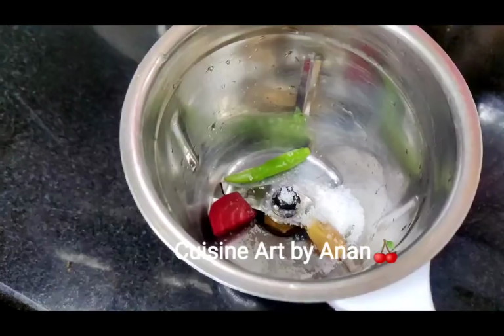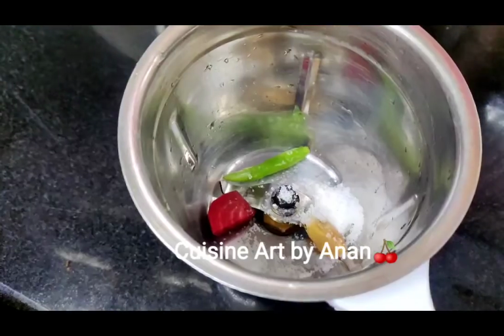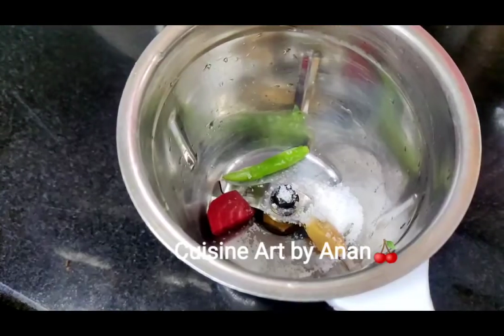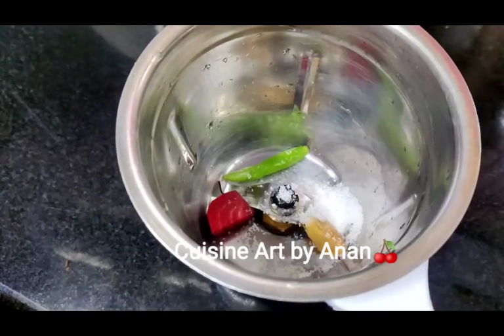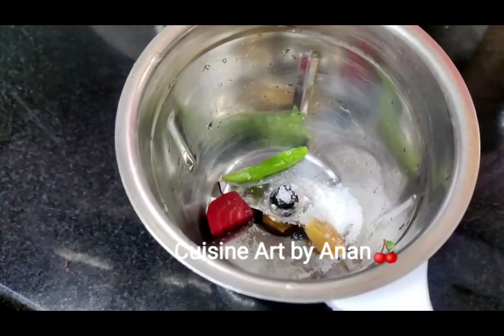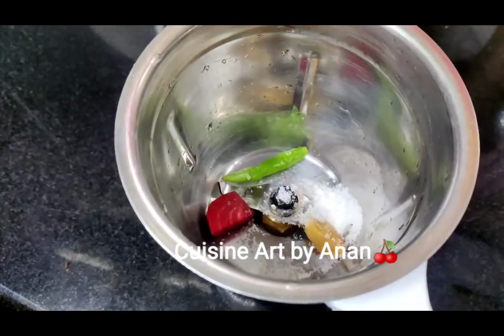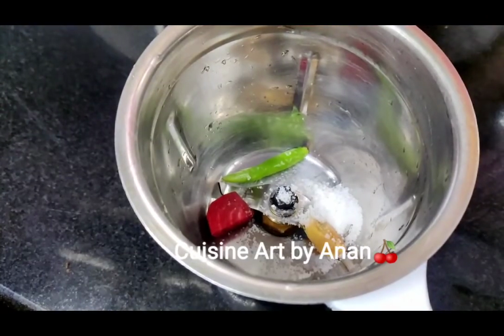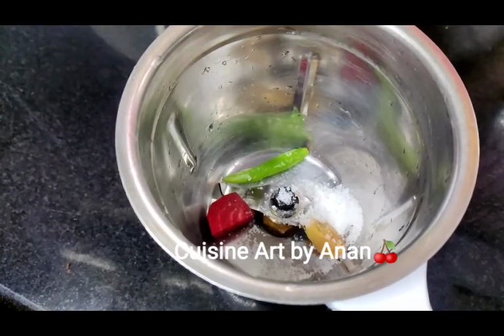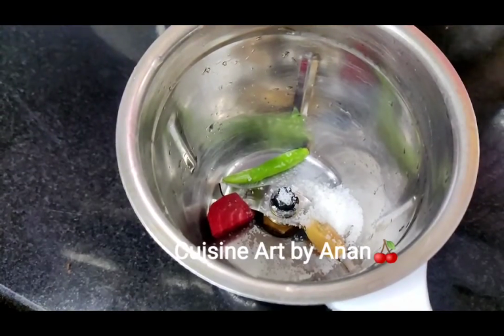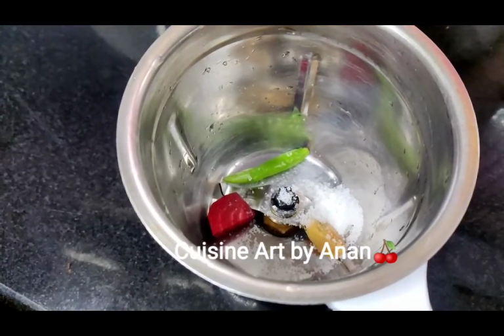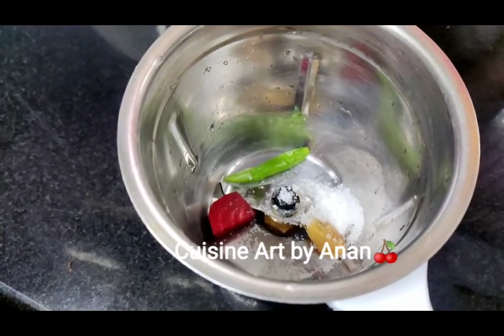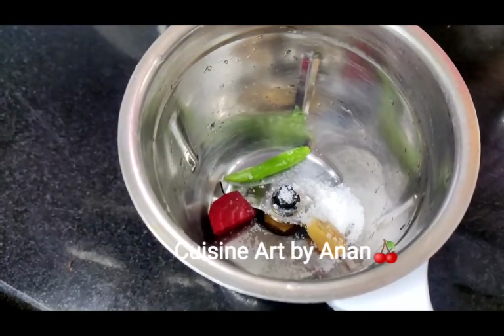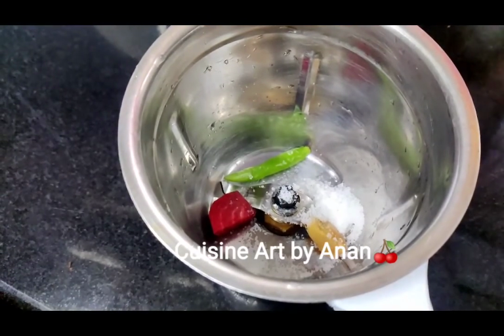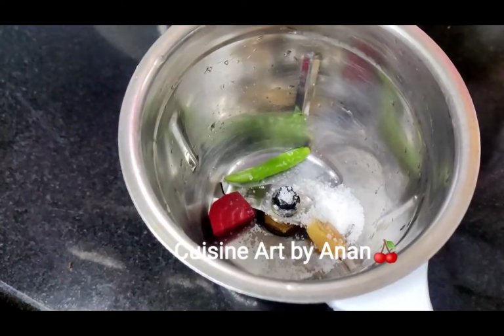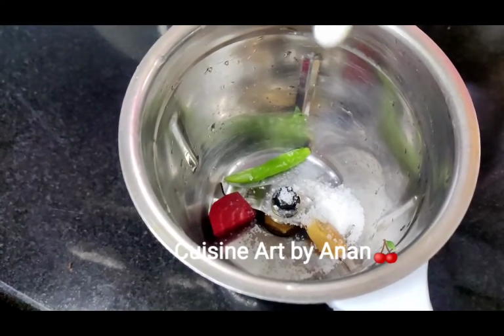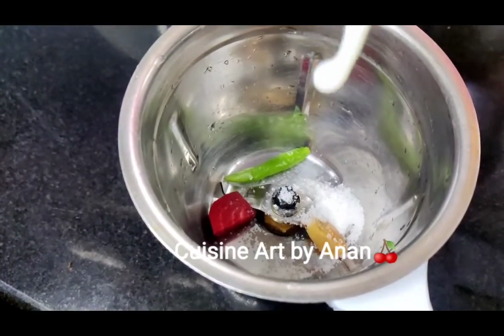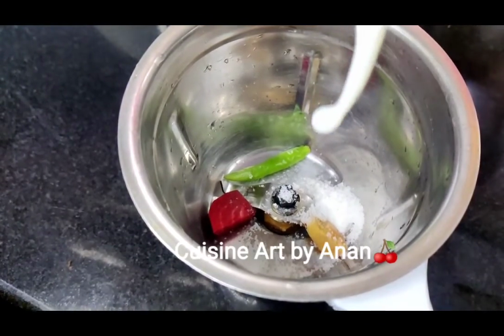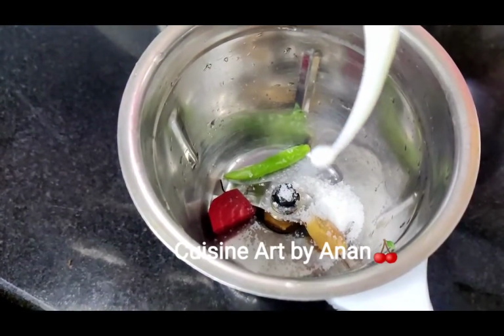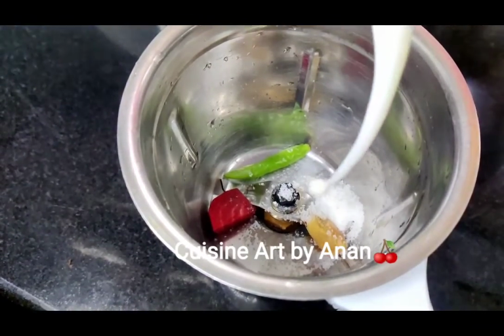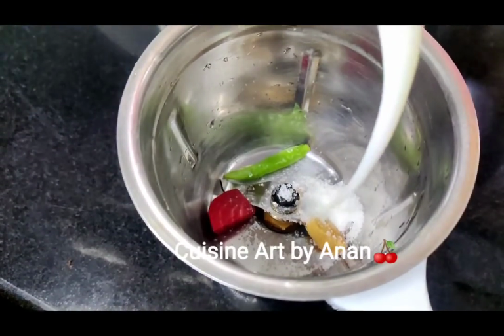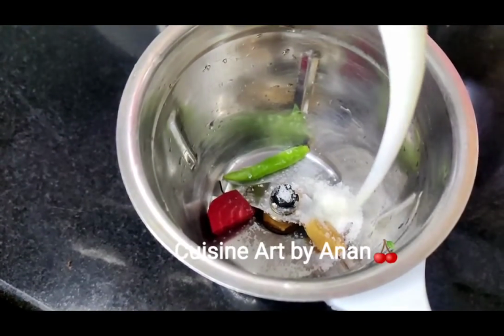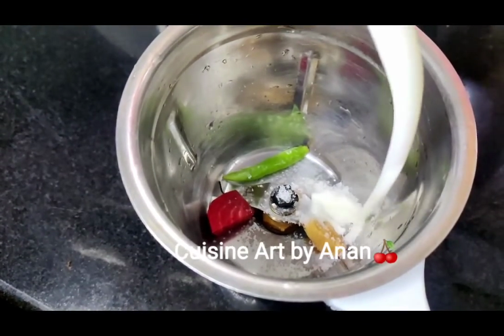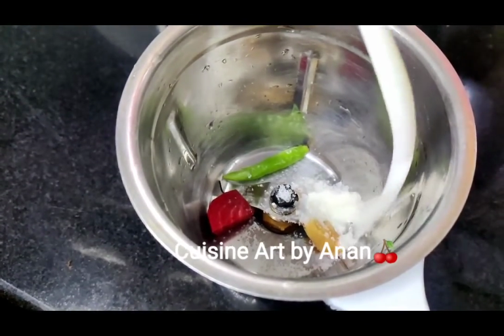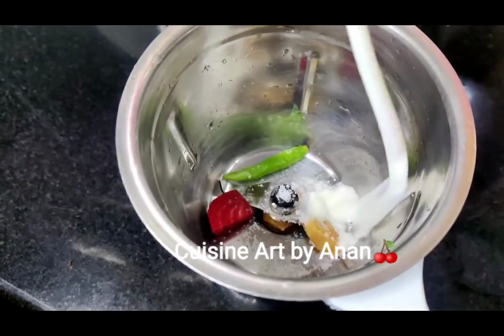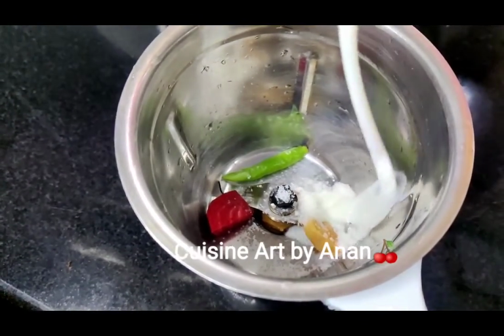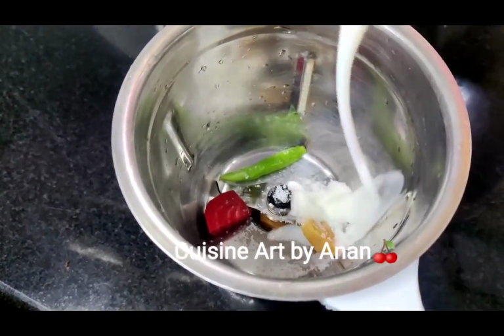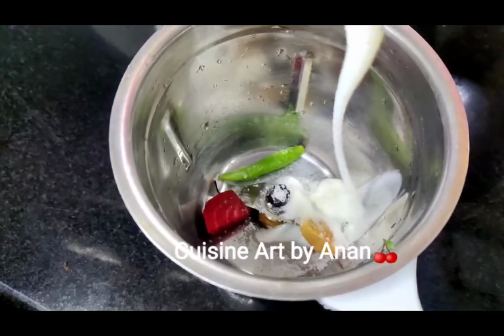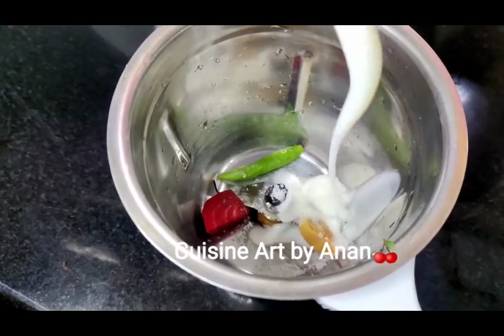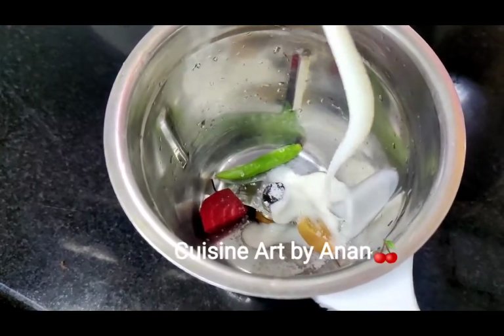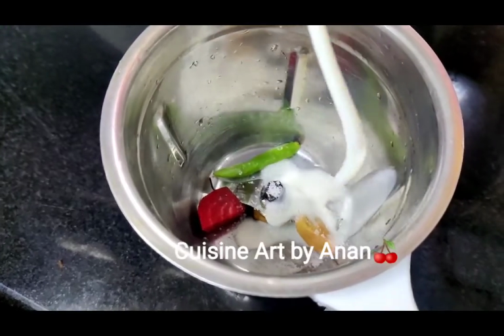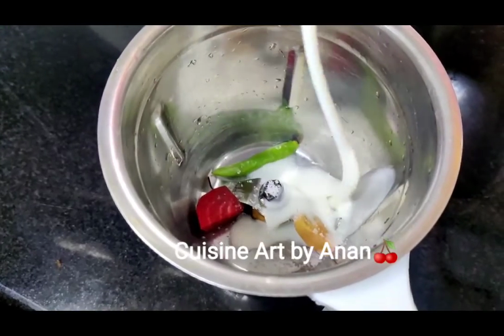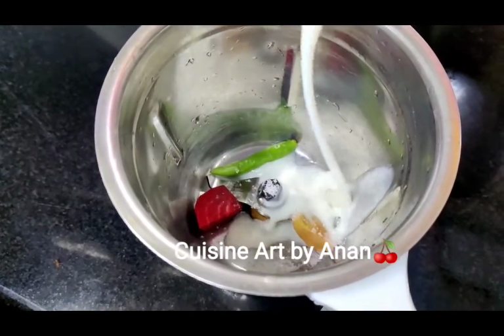If you want to take a mix of the veils, I'm going to take a mix of the veils.